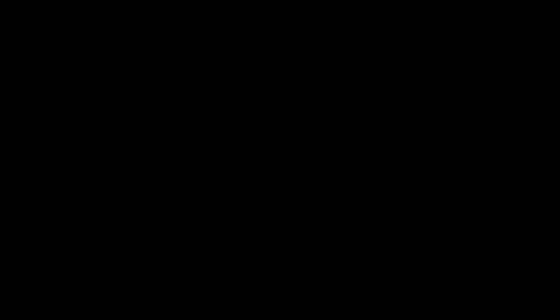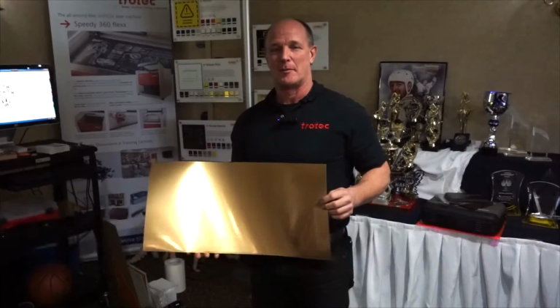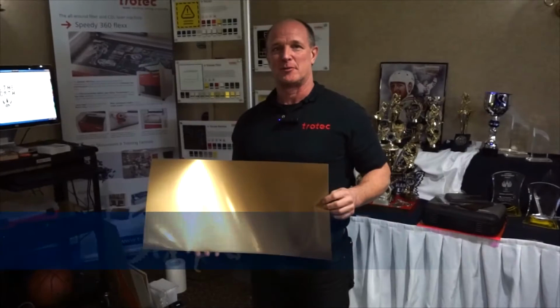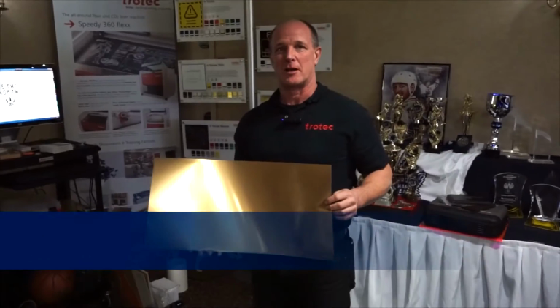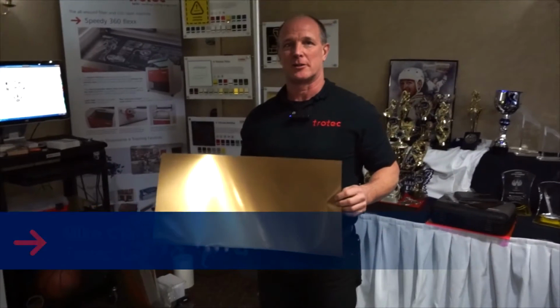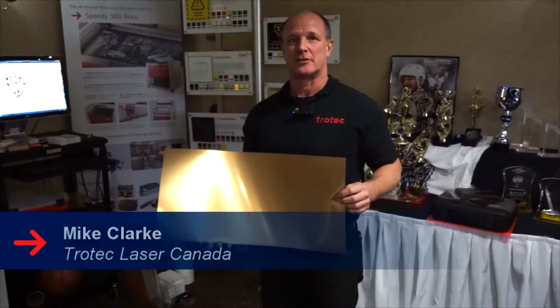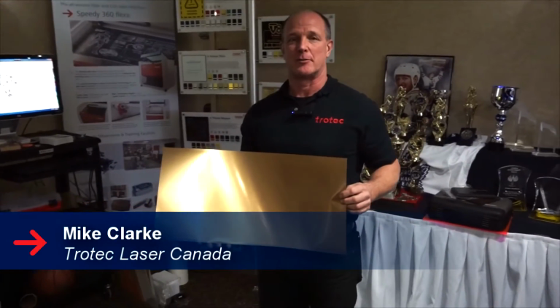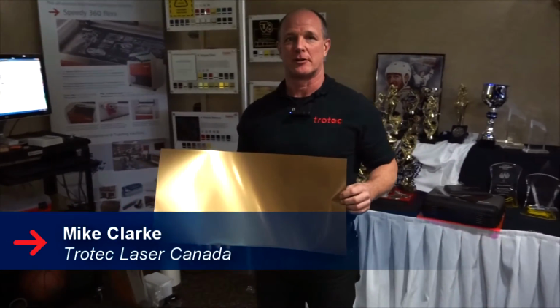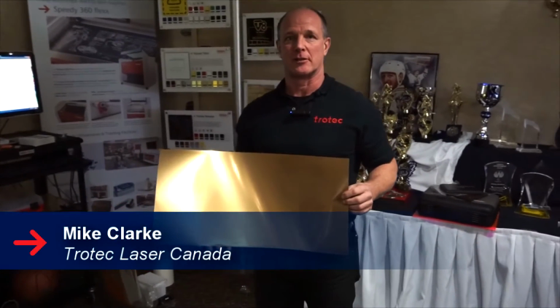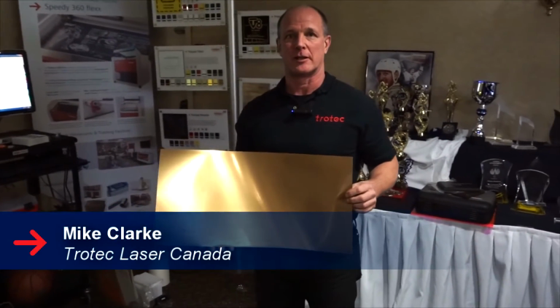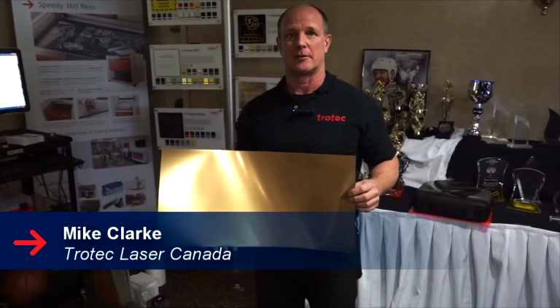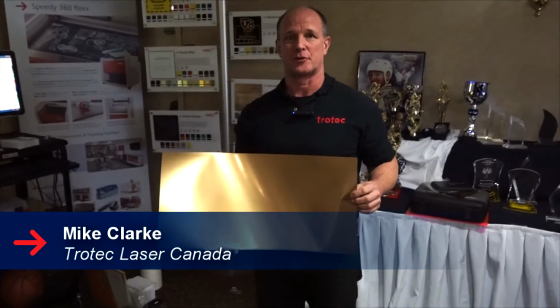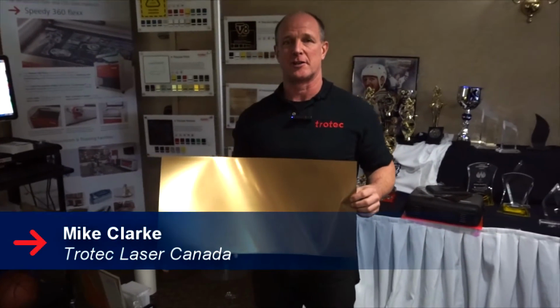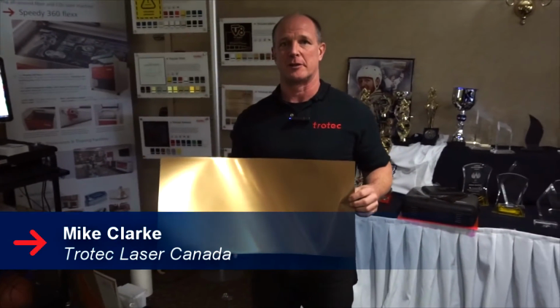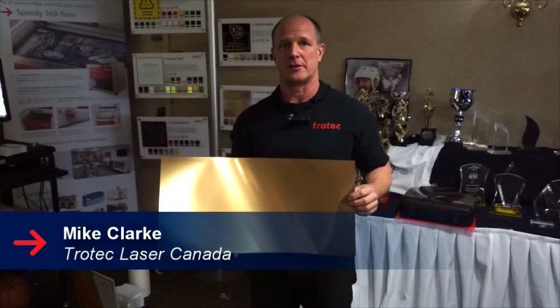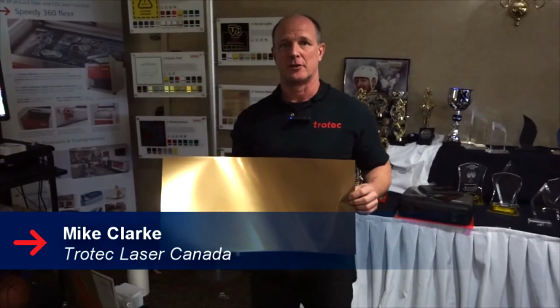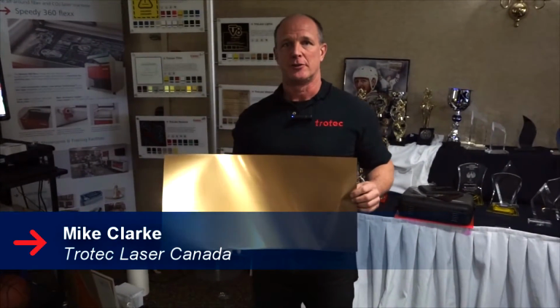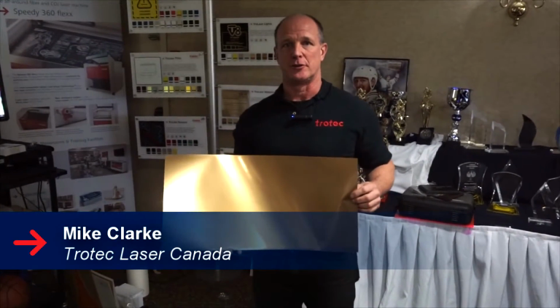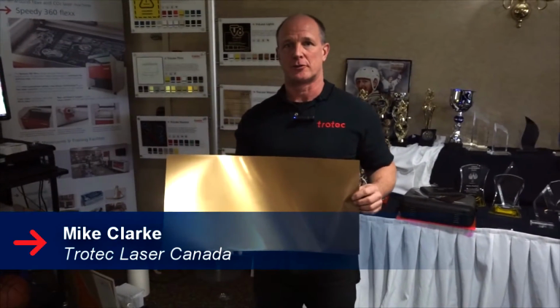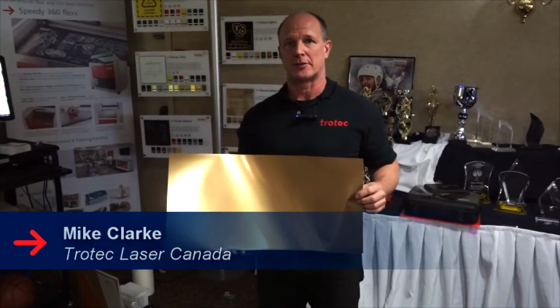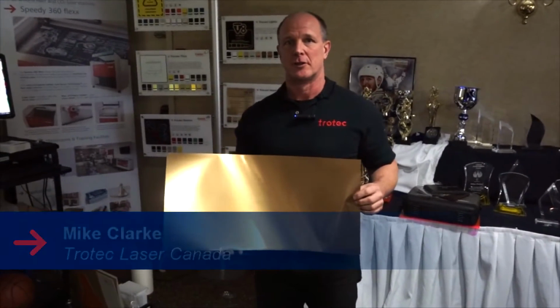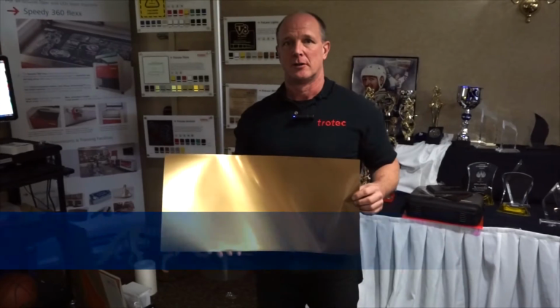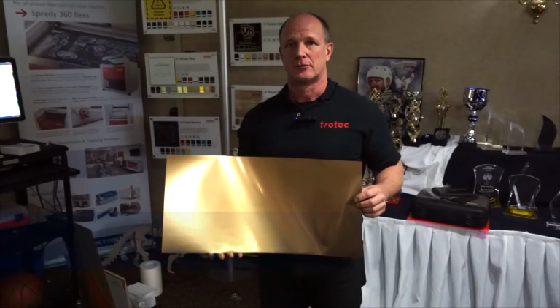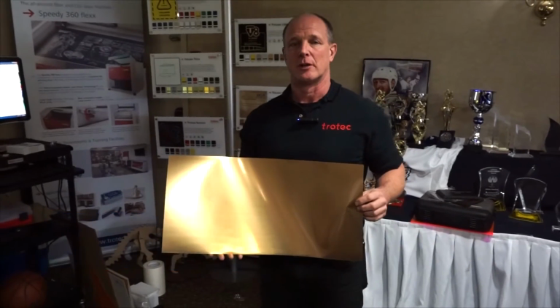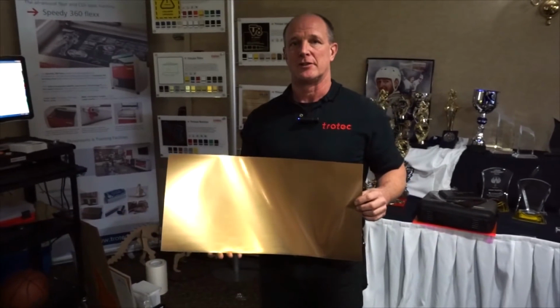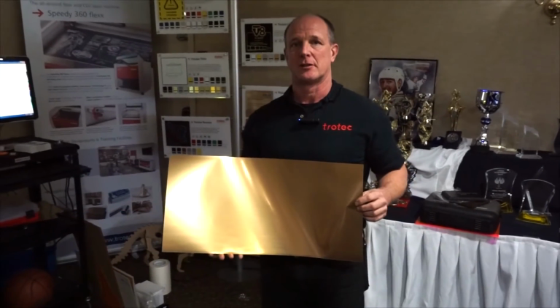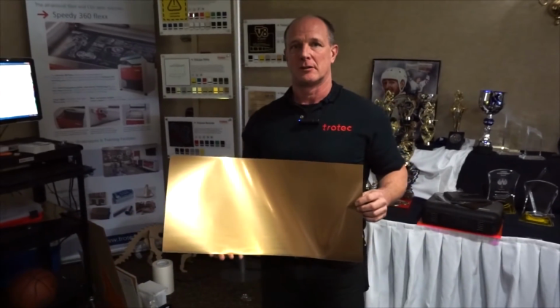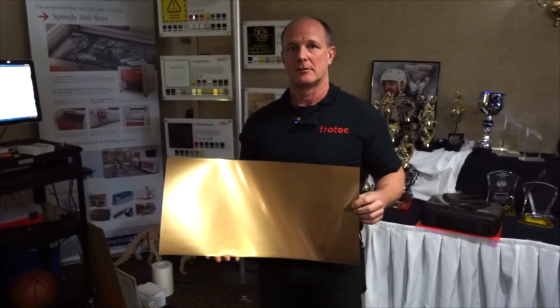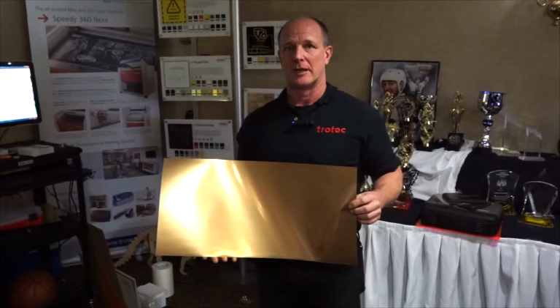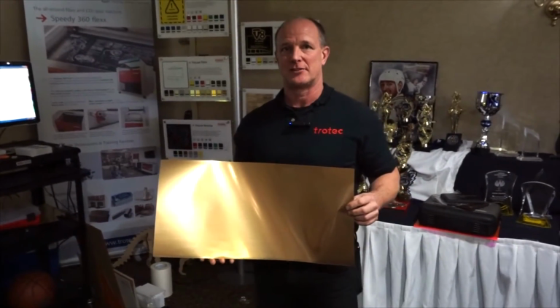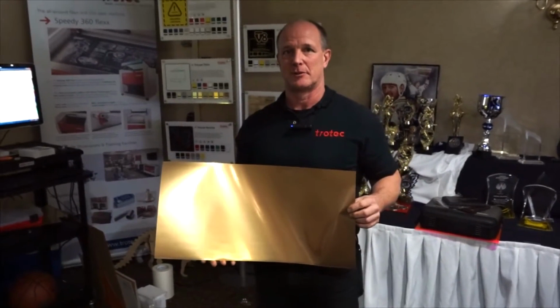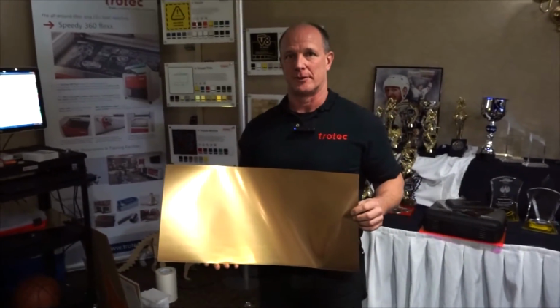Hi, my name is Mike Clark and today we're going to take a look at how to personalize medallions using Trotec's Trolle's Lights material.